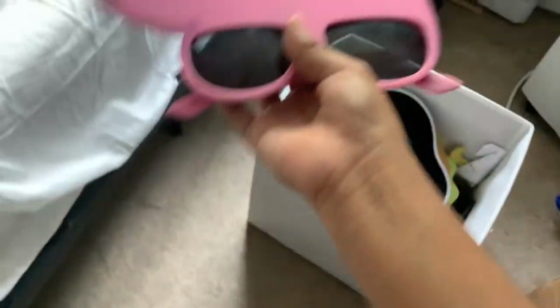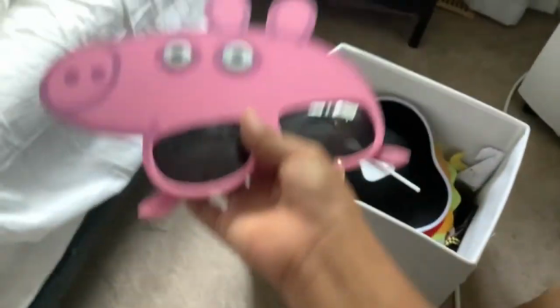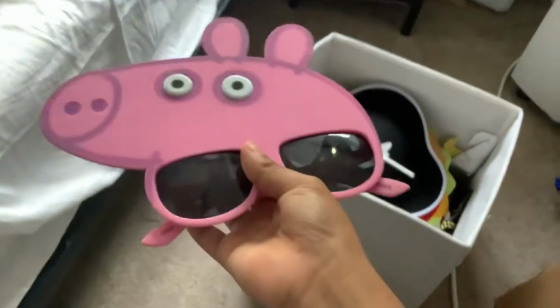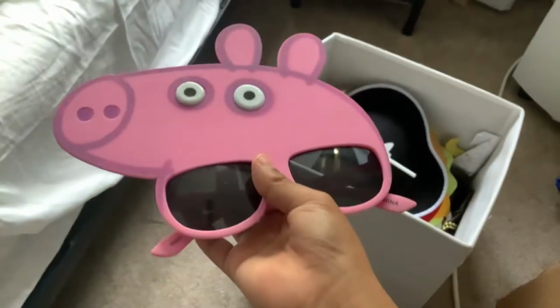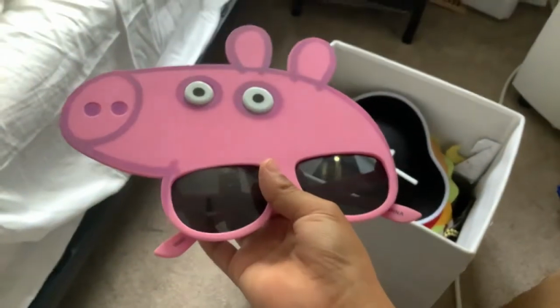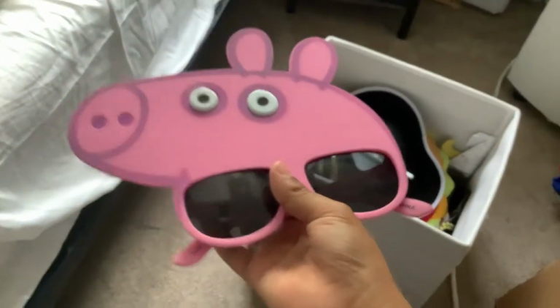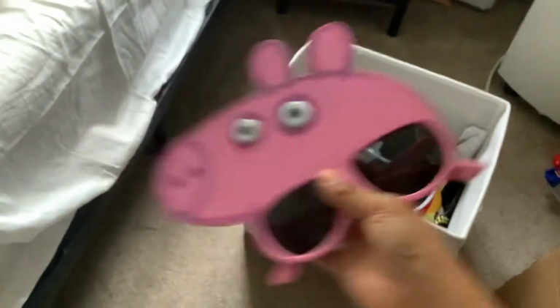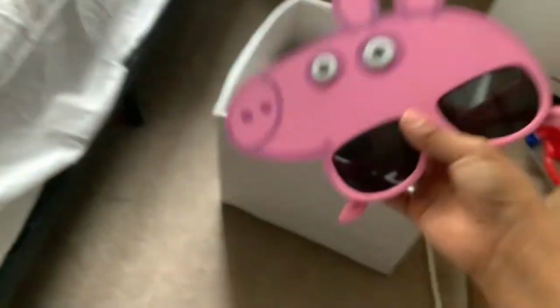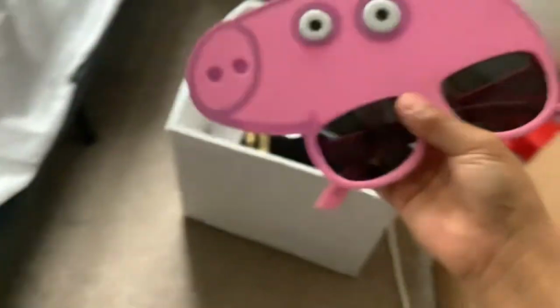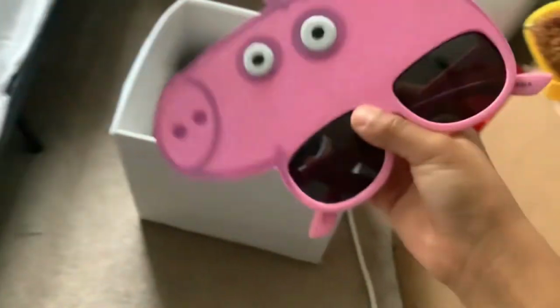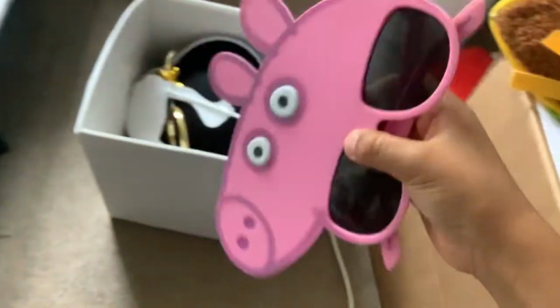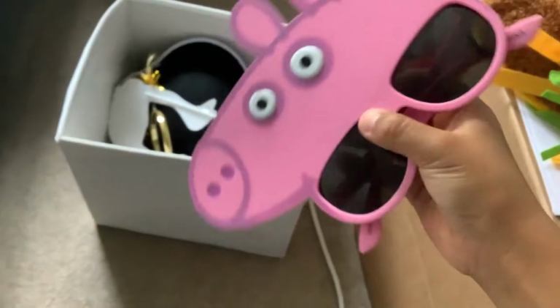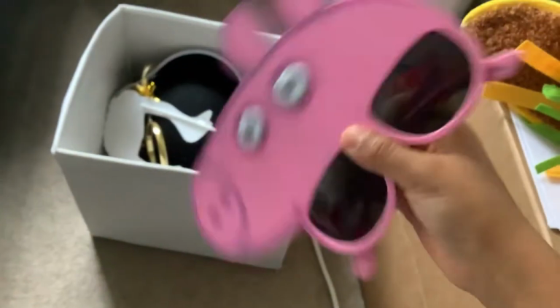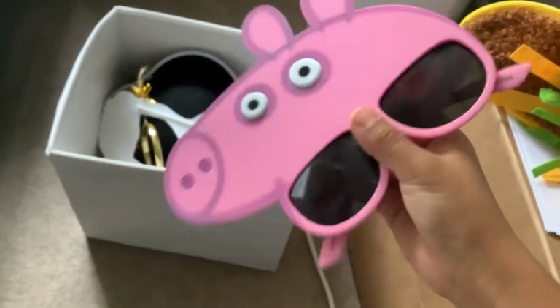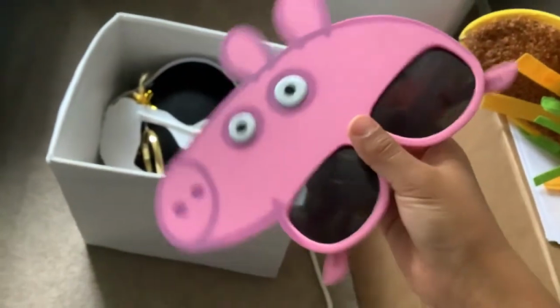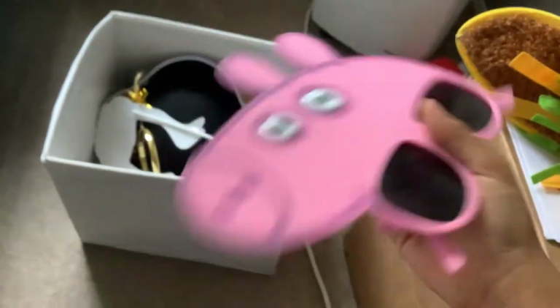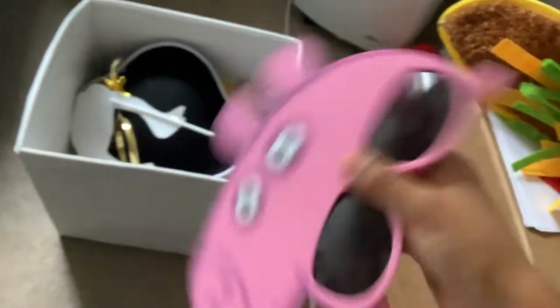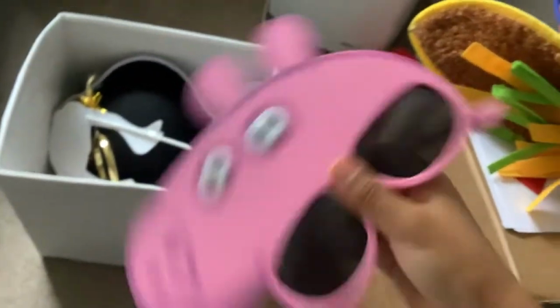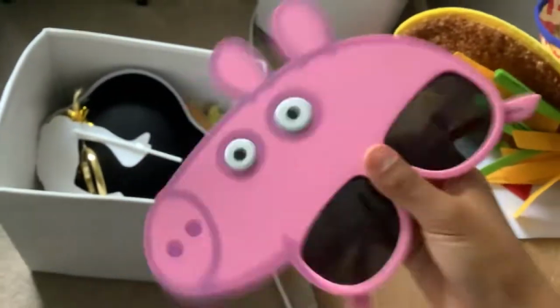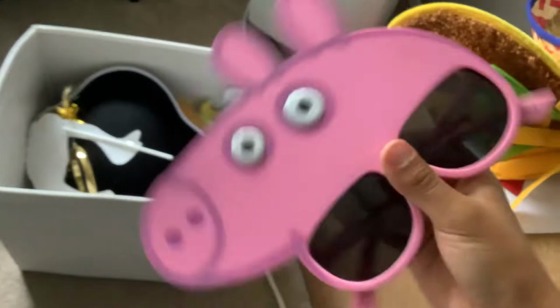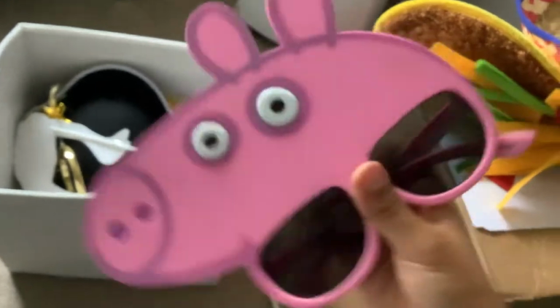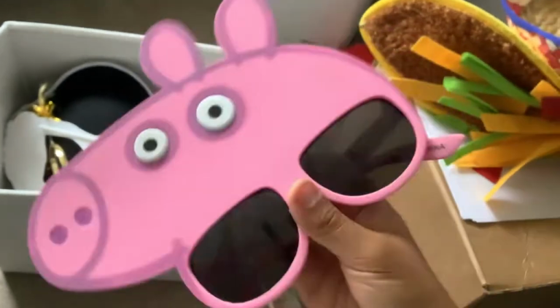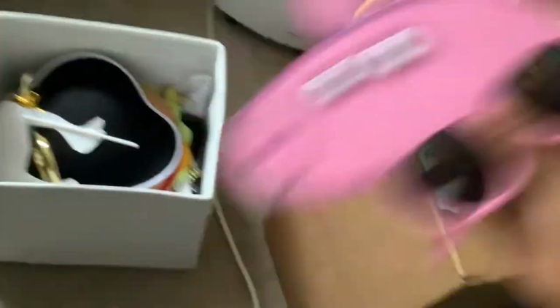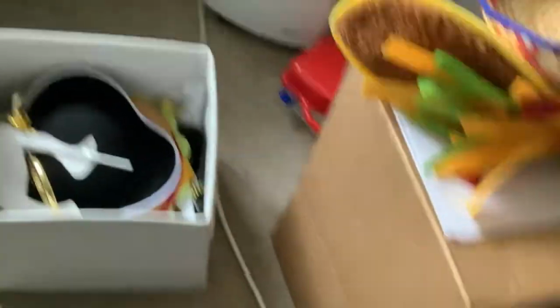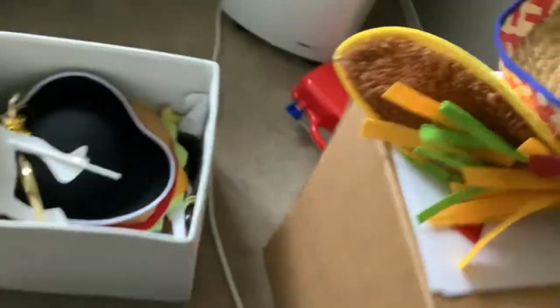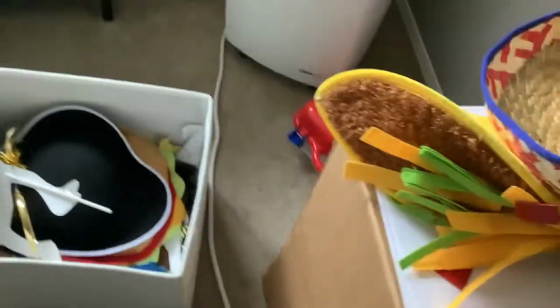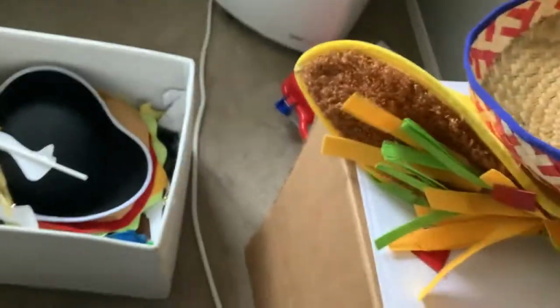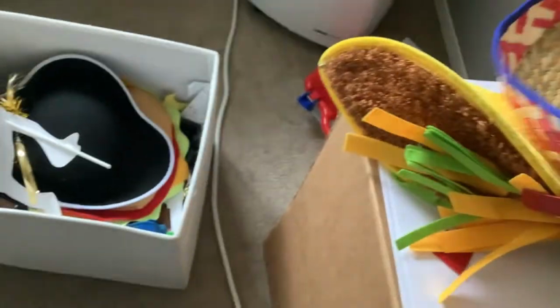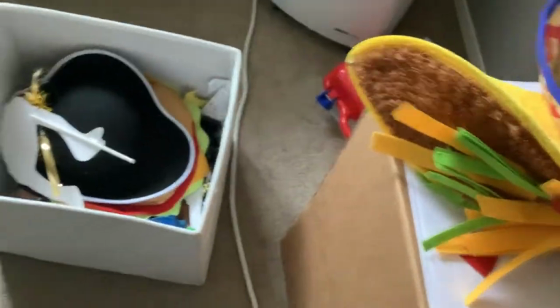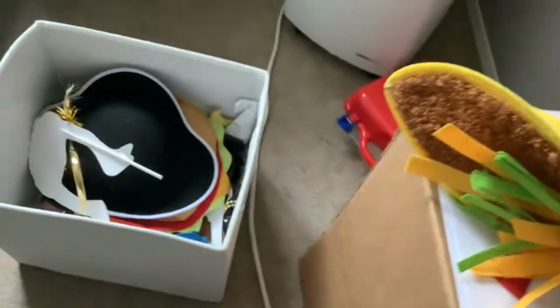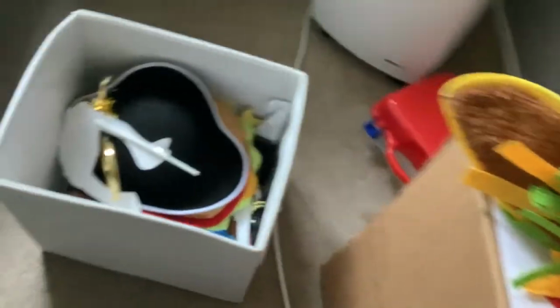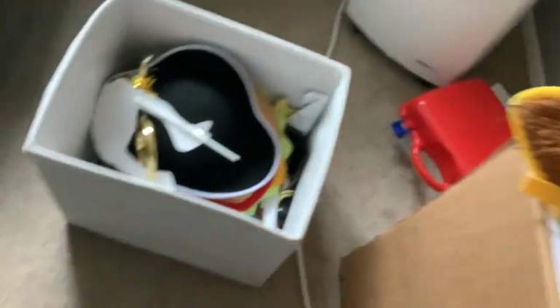This thing is cursed. But anyways, Peppa Pig sunglasses — we could be like Peppa Pig.